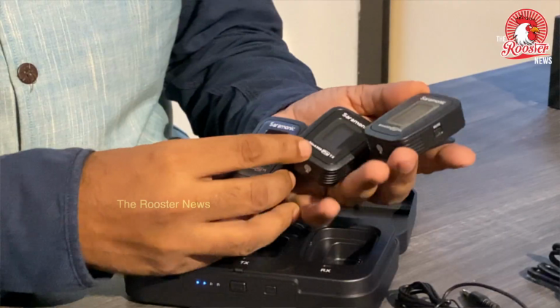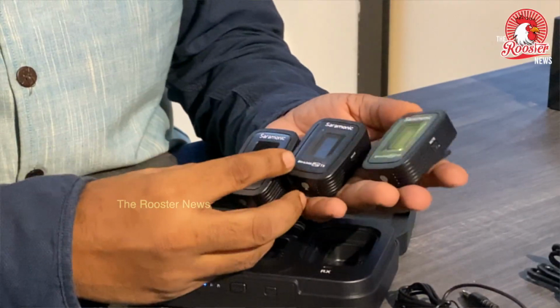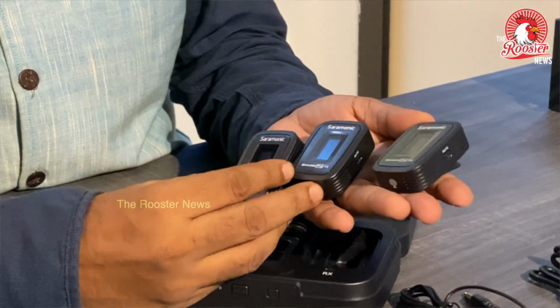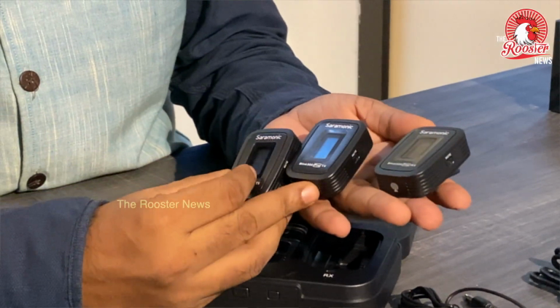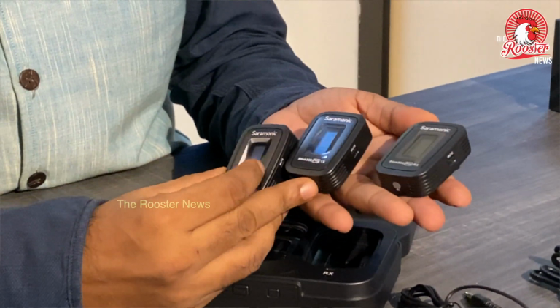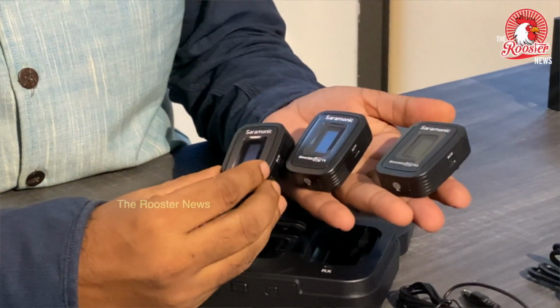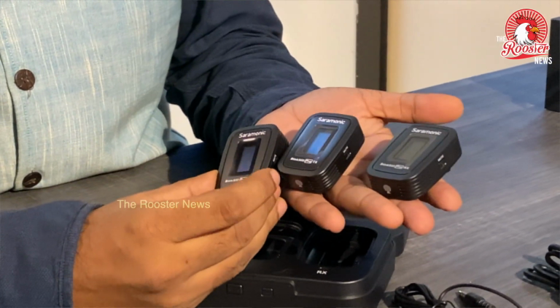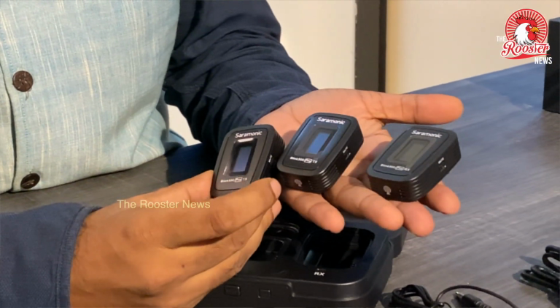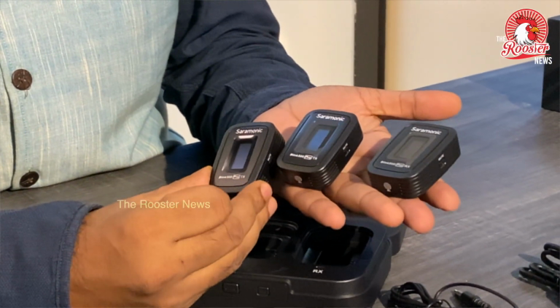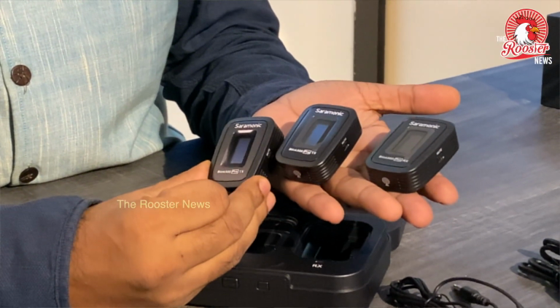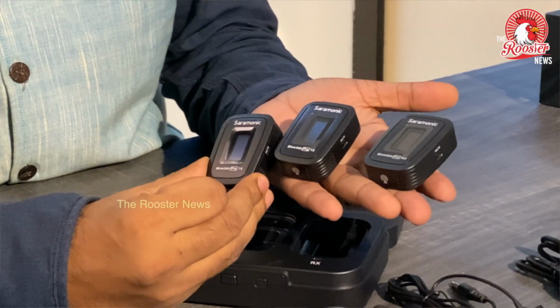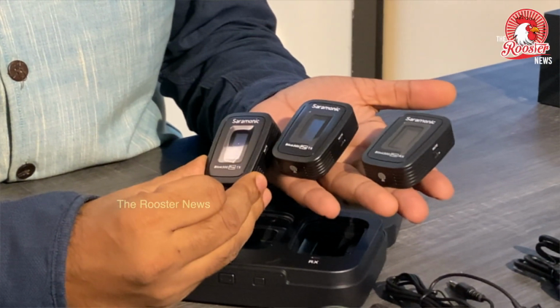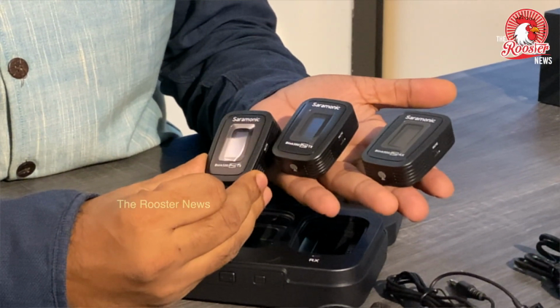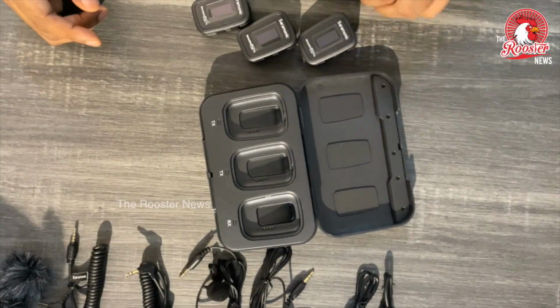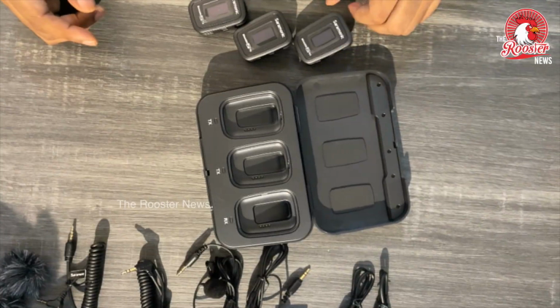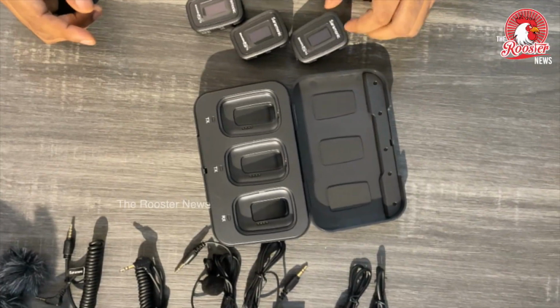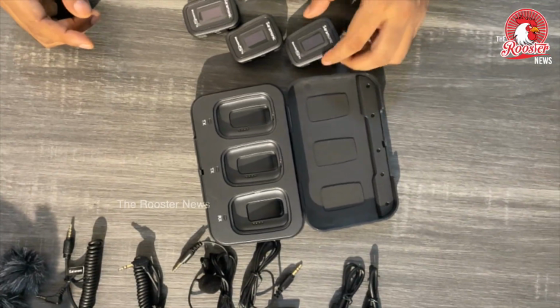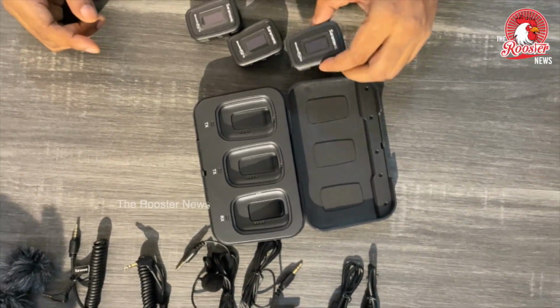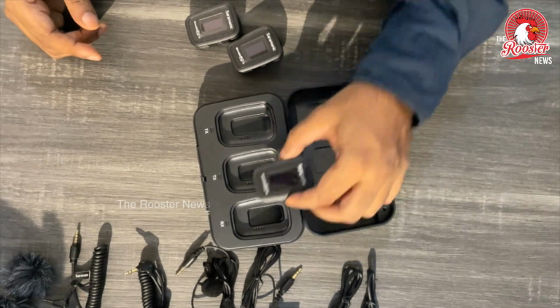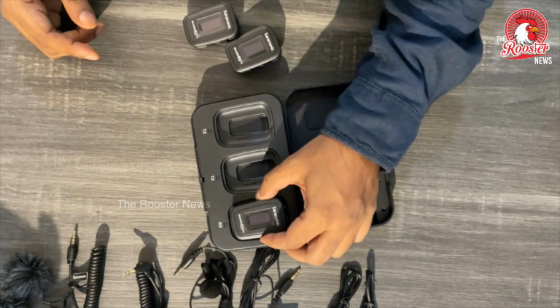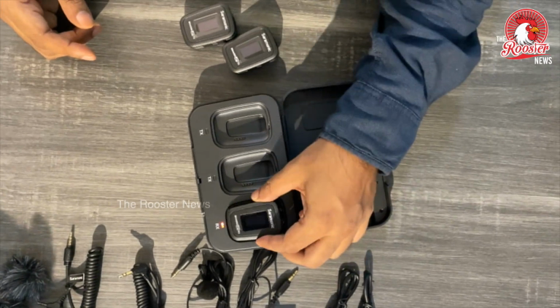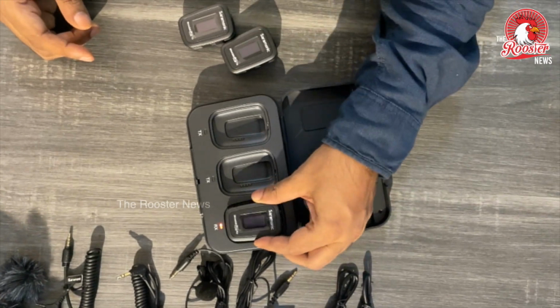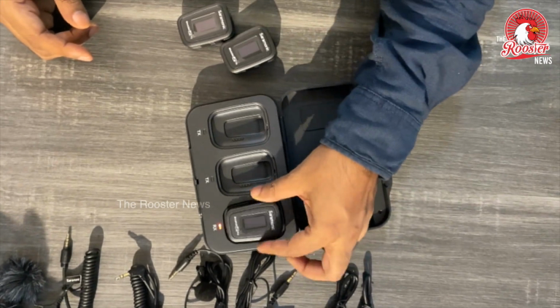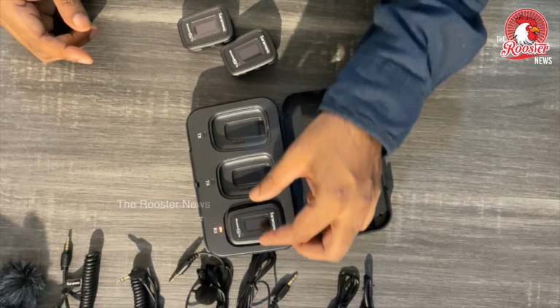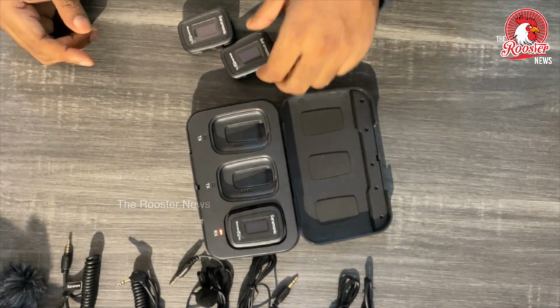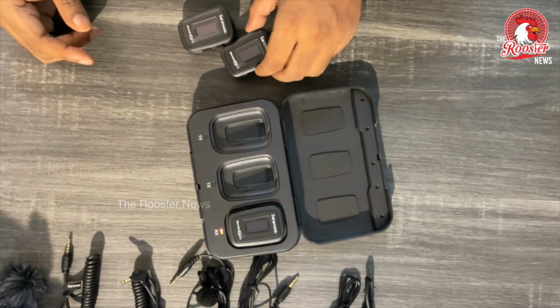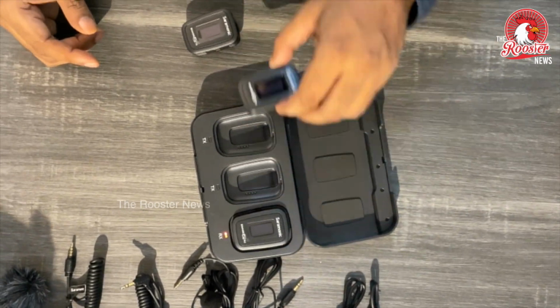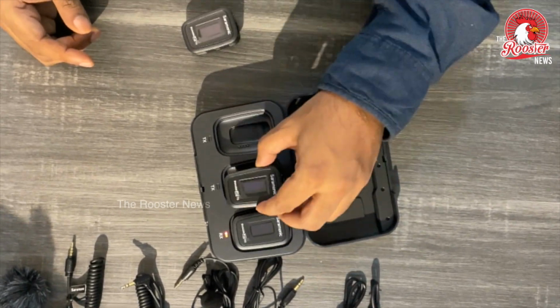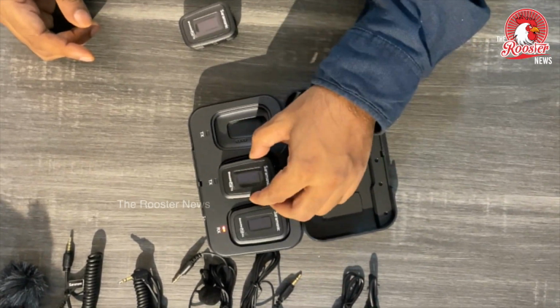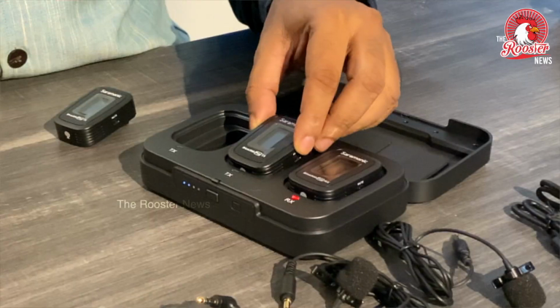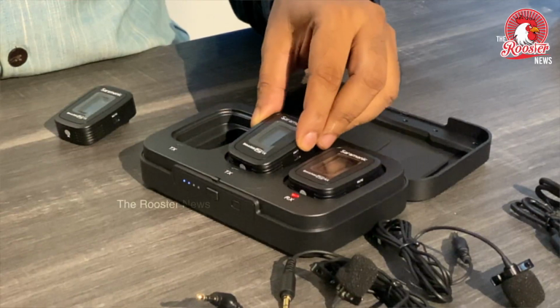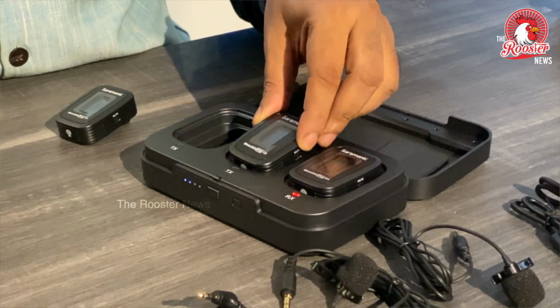This is a special feature — you can see a unit within the box itself.